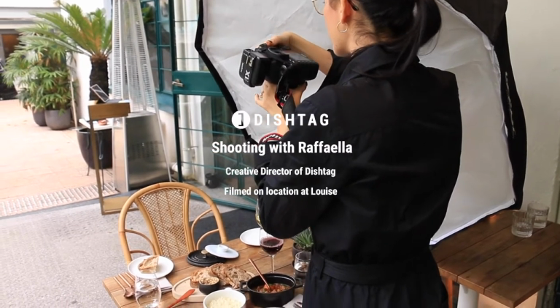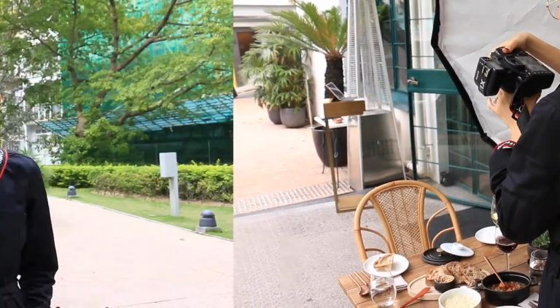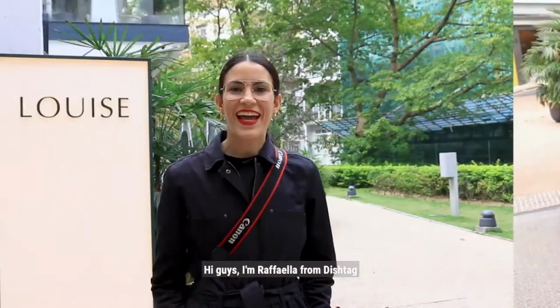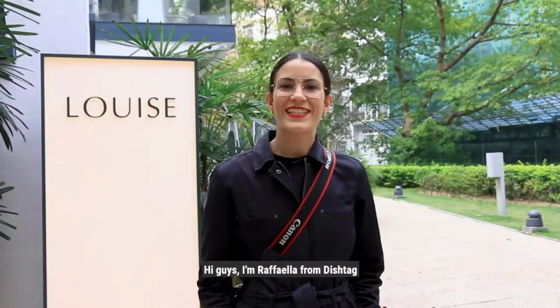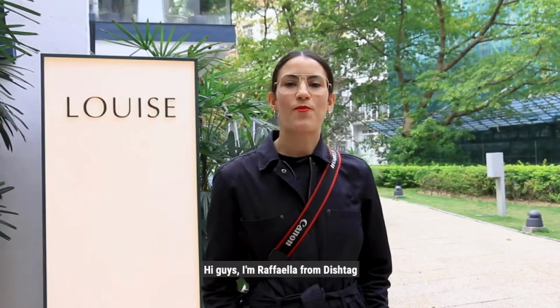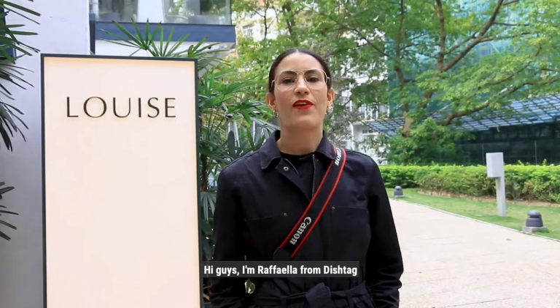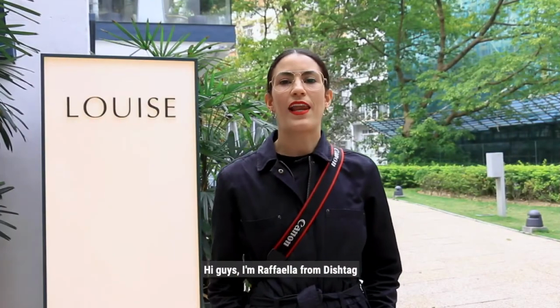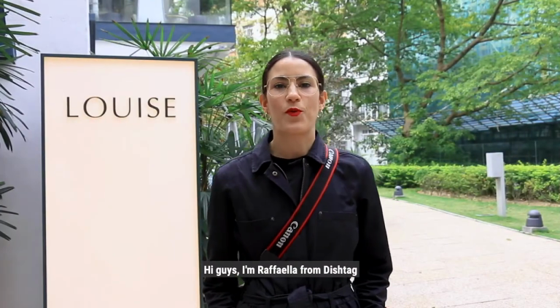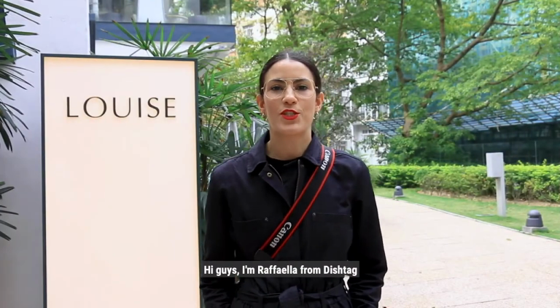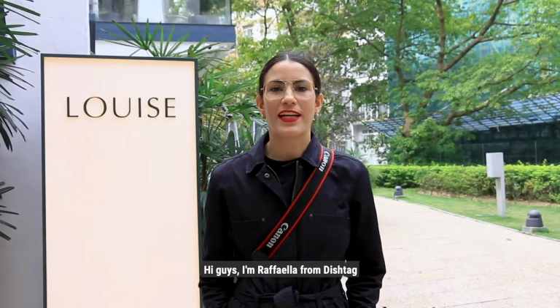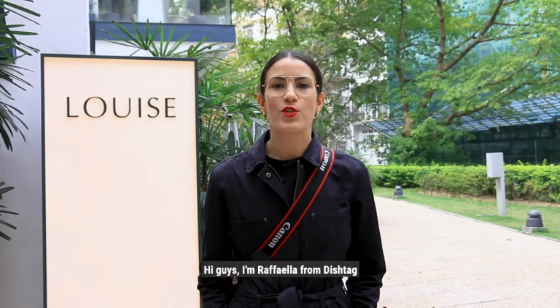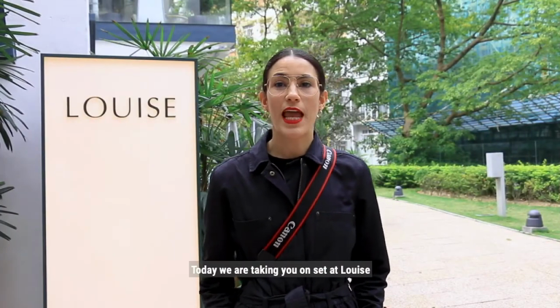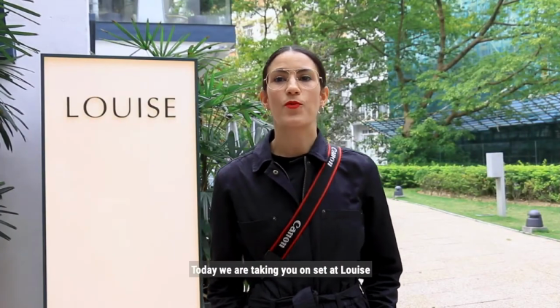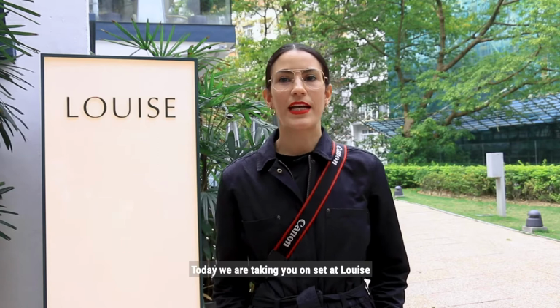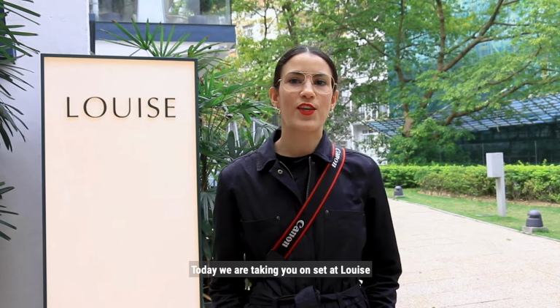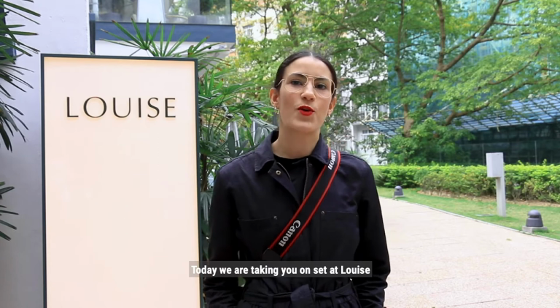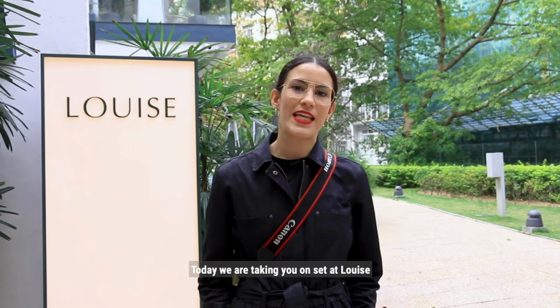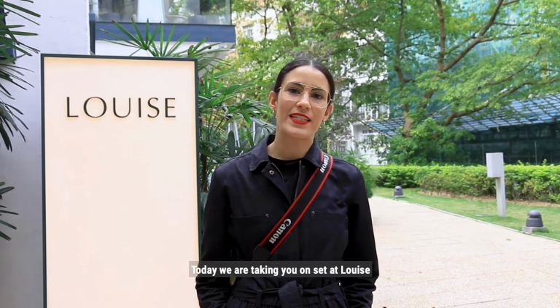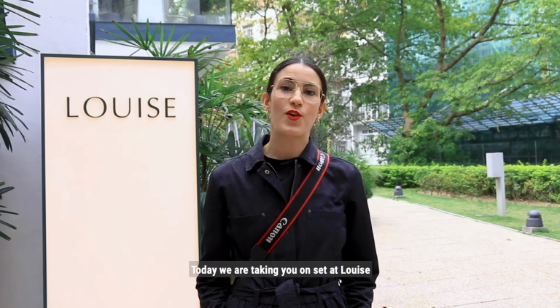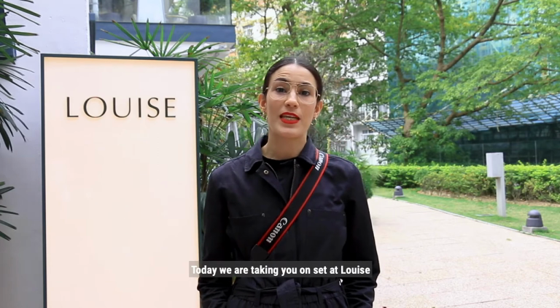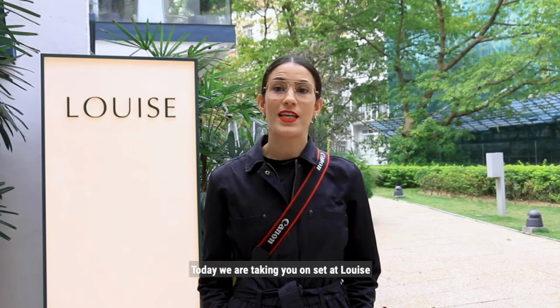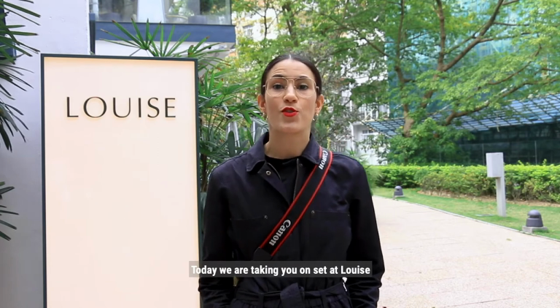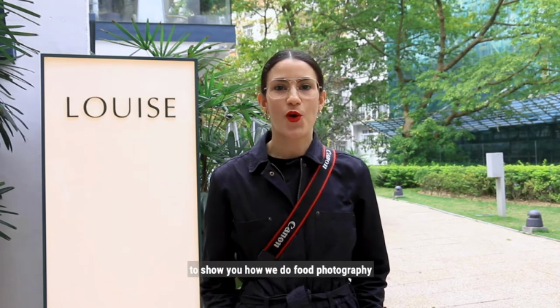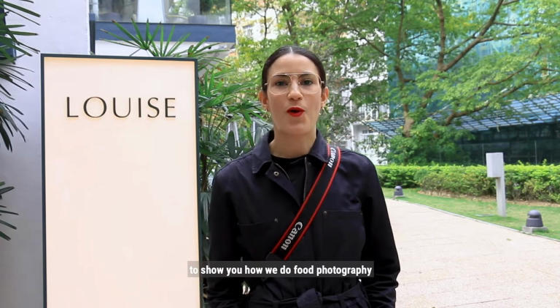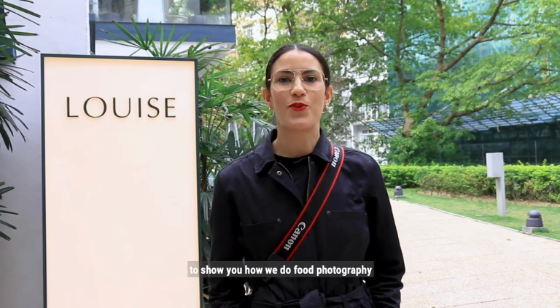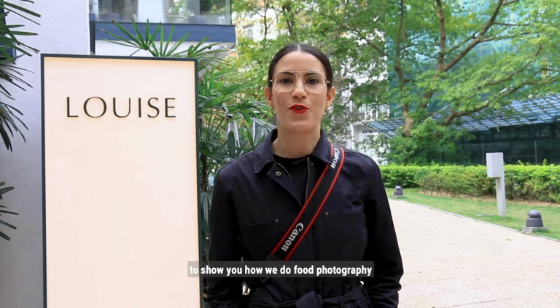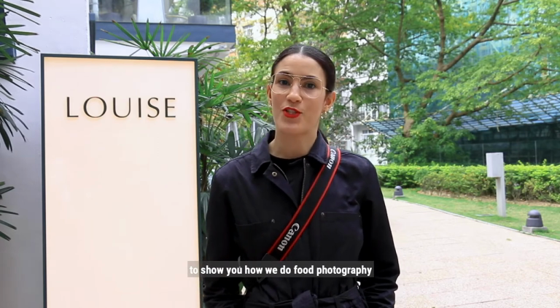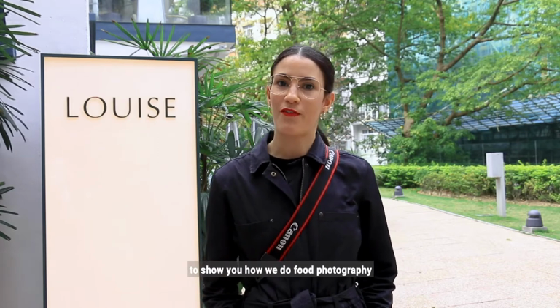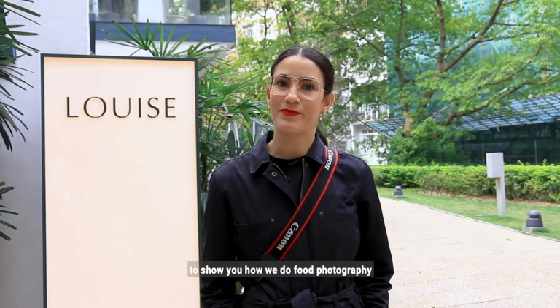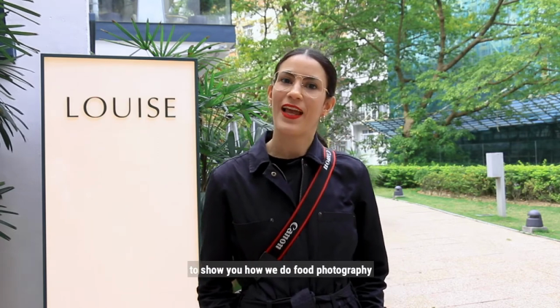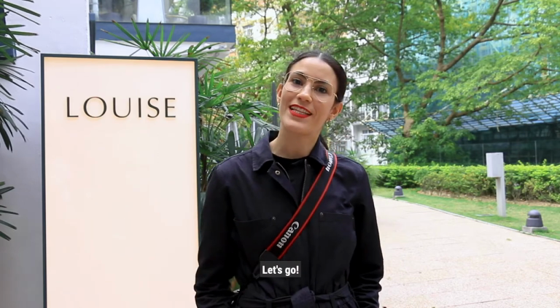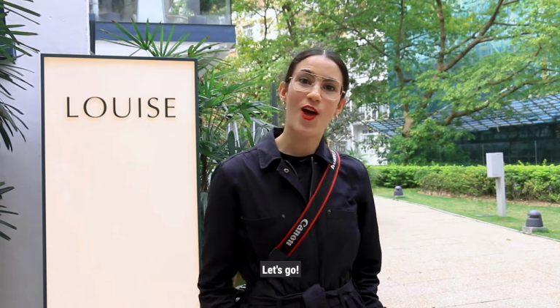Hi guys, I'm Raffaella from DishTag. Today we're taking you on set at Louise to show you how we do food photography. Let's go!